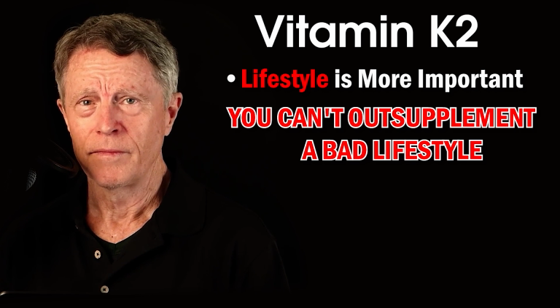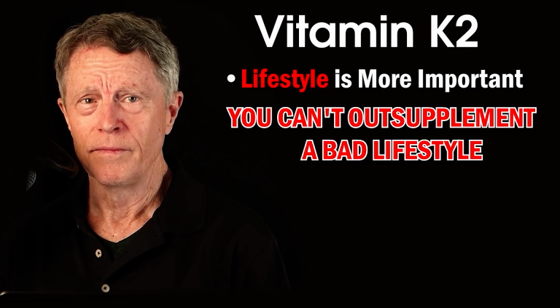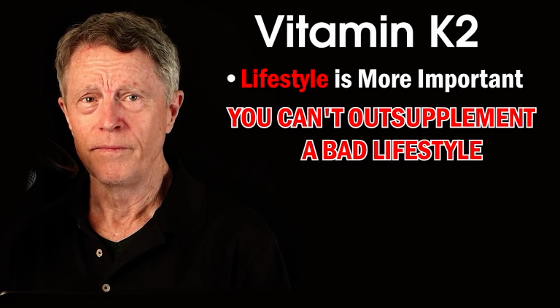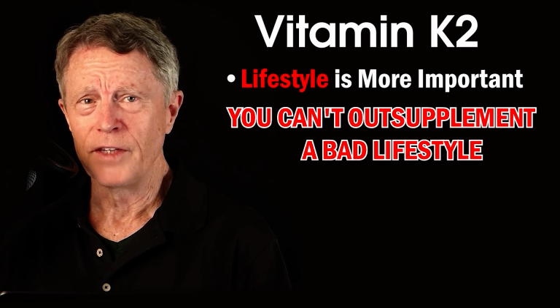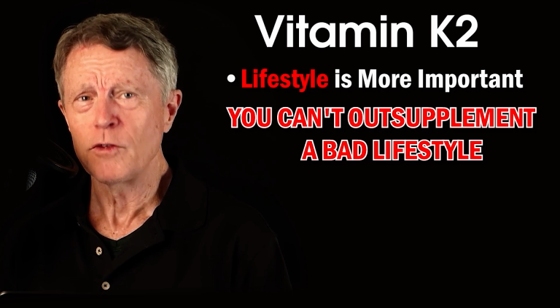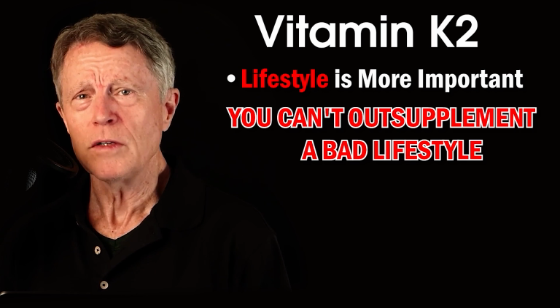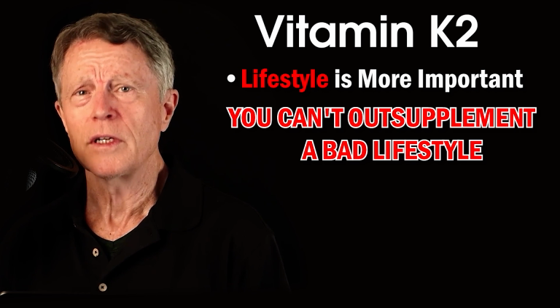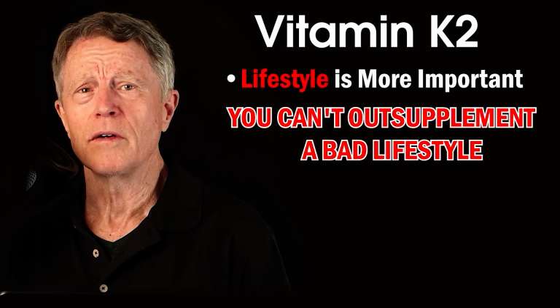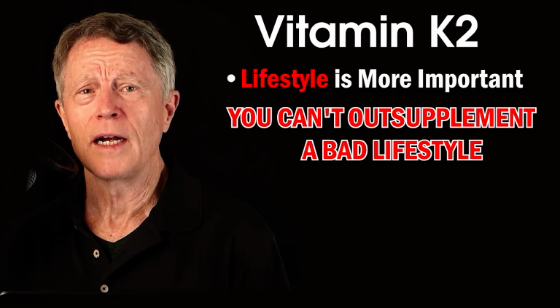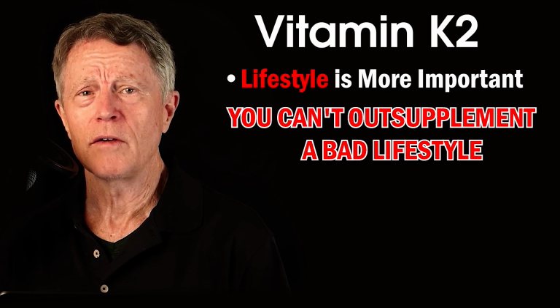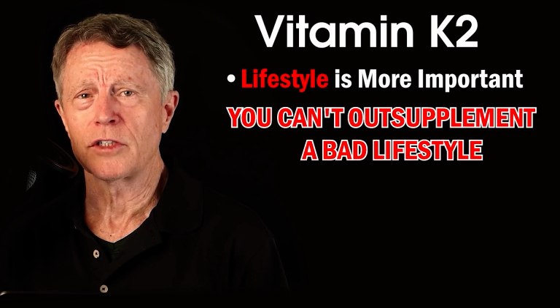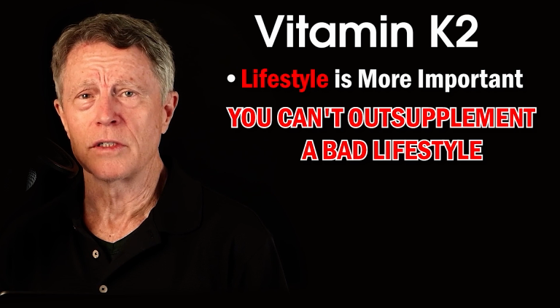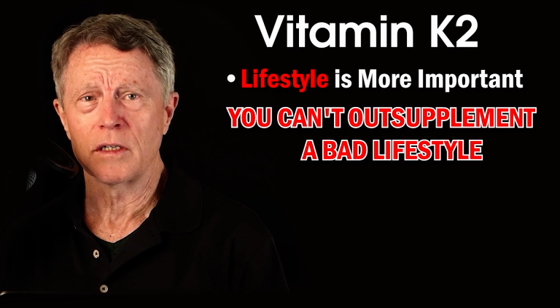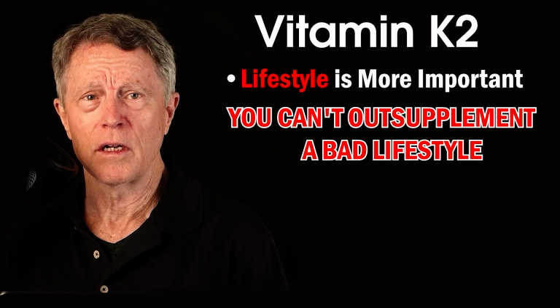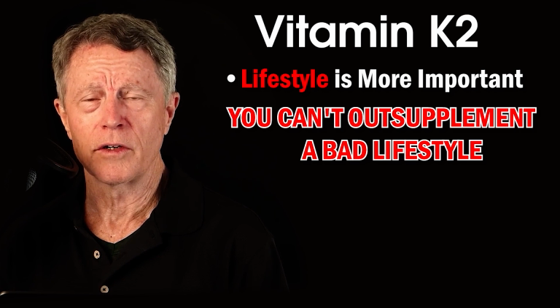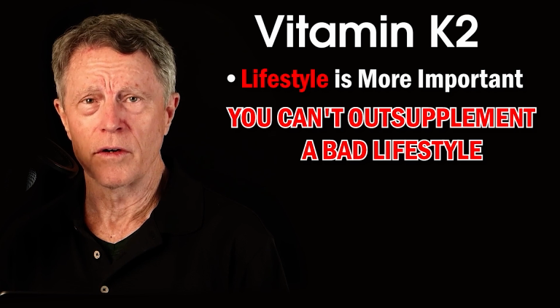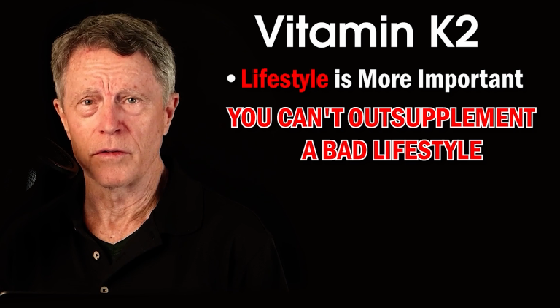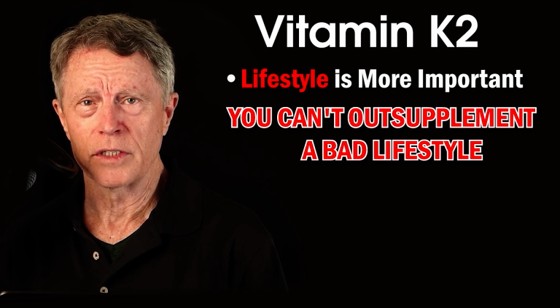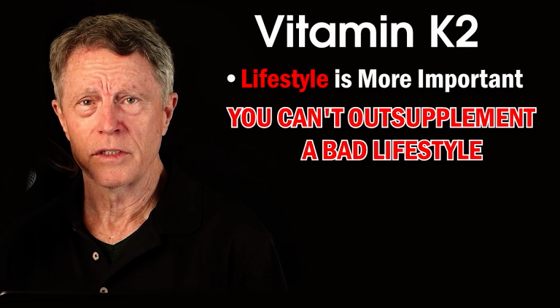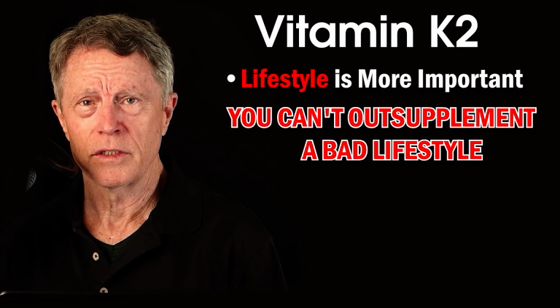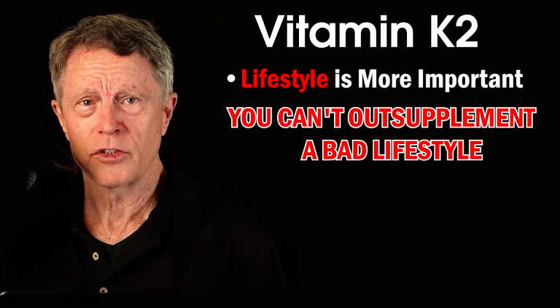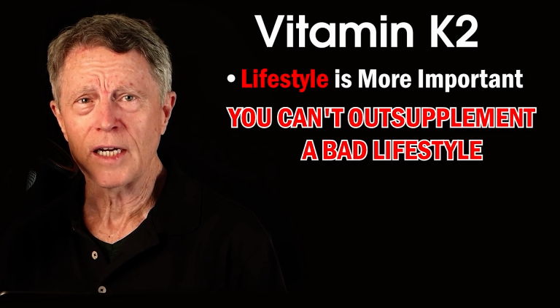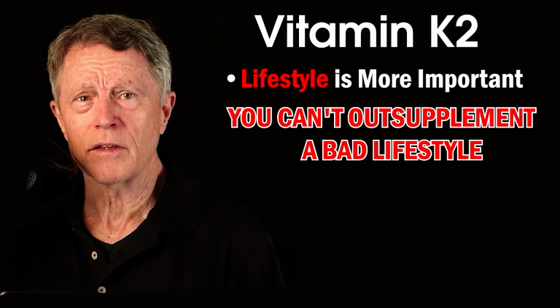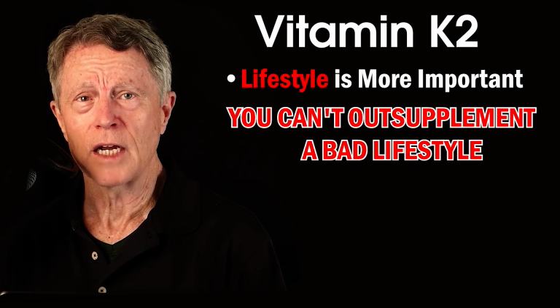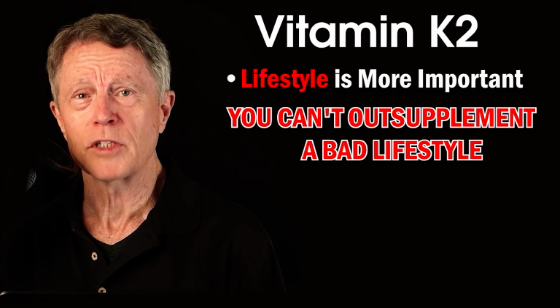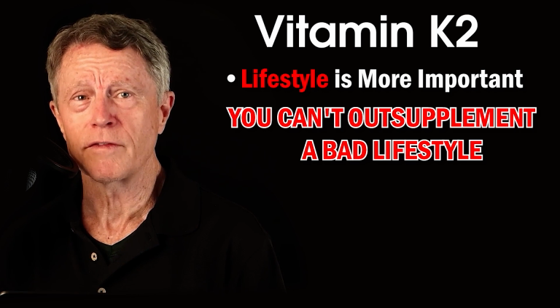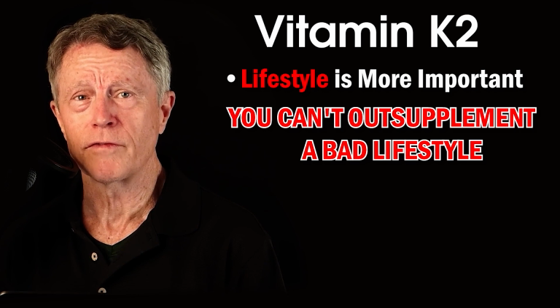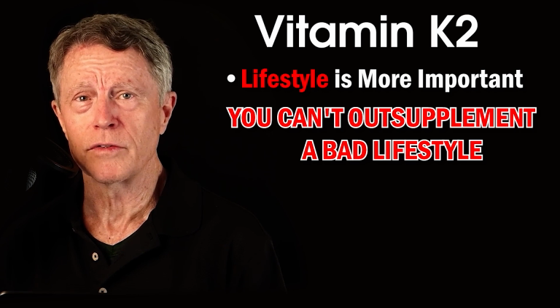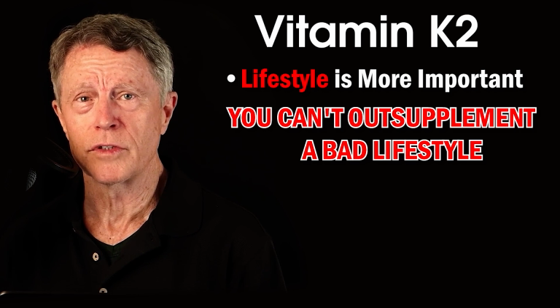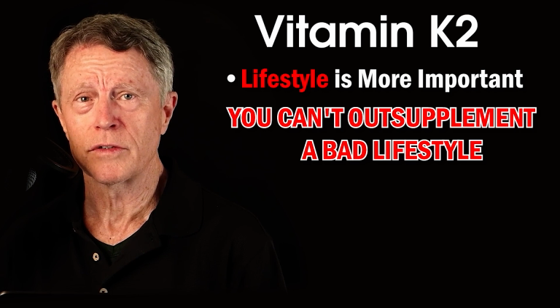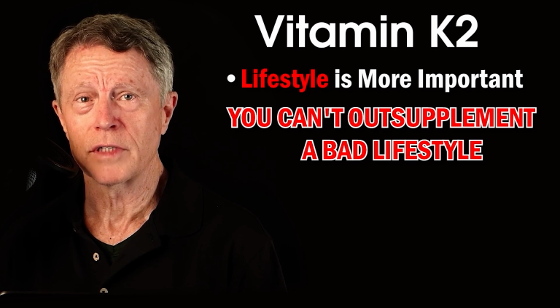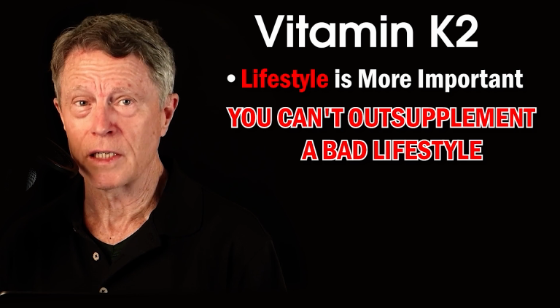If you want to know how else to unclog your arteries, check out the top 7 foods that clean them.